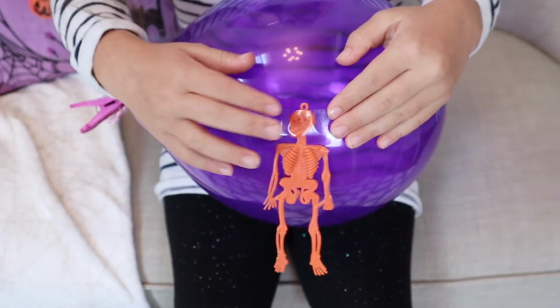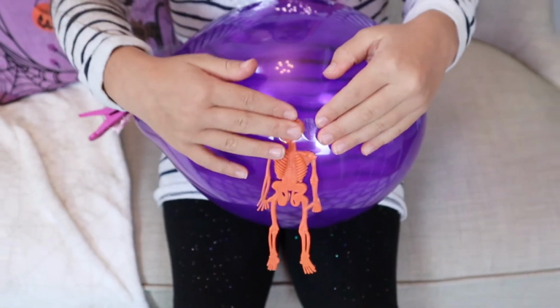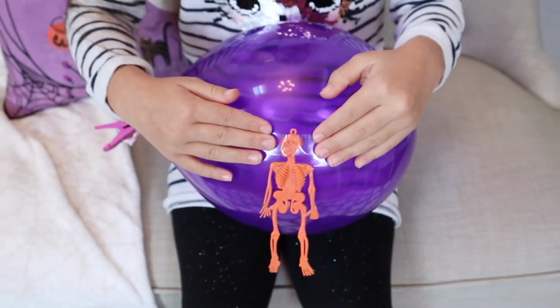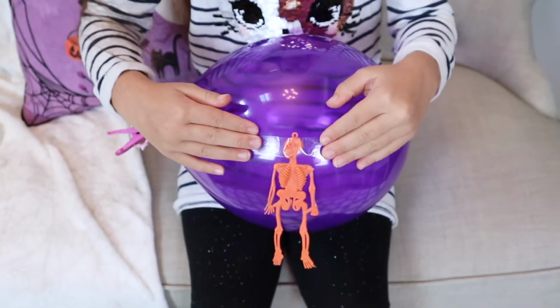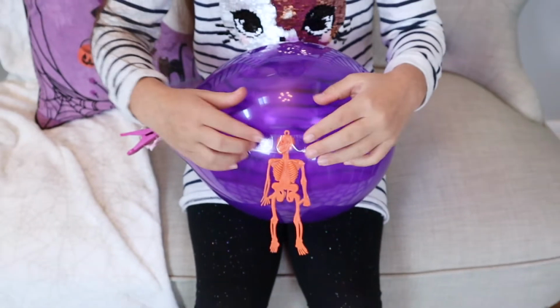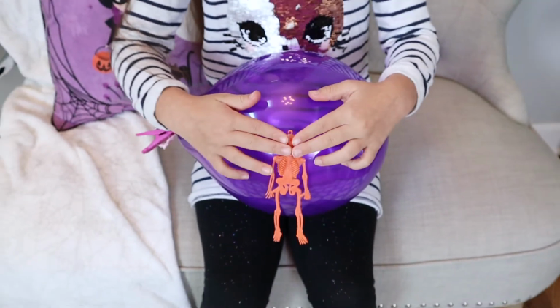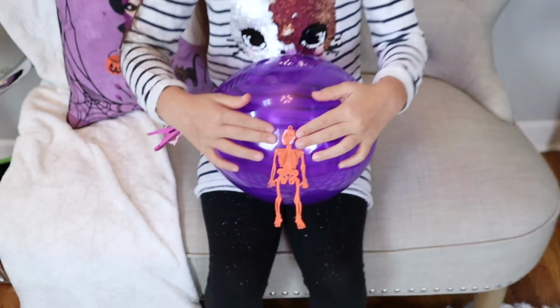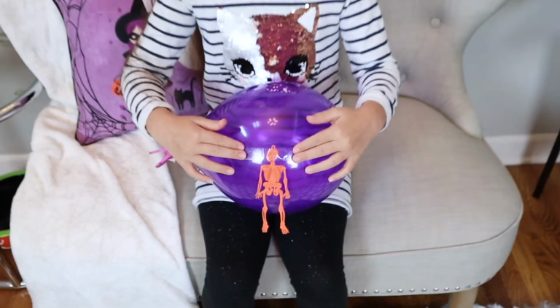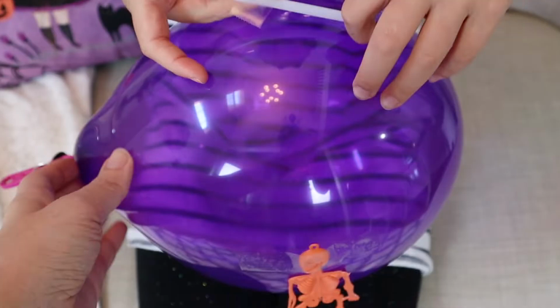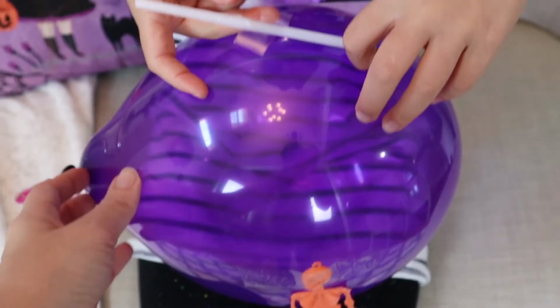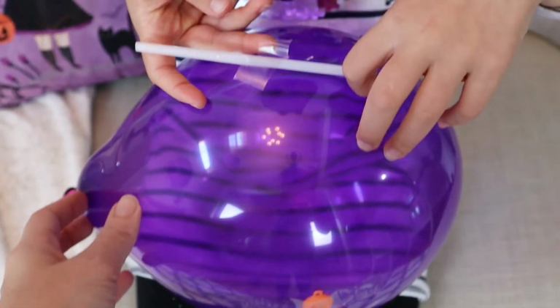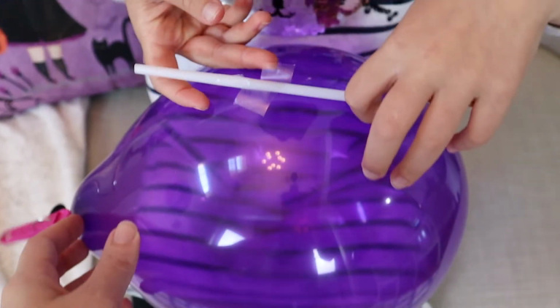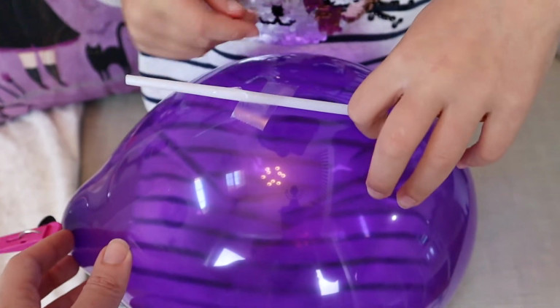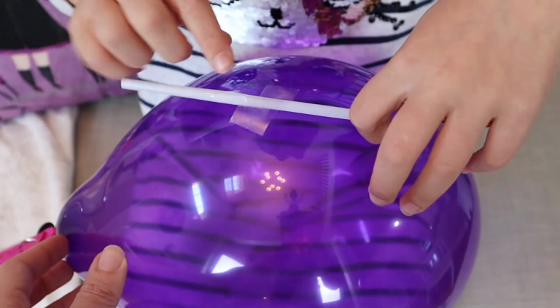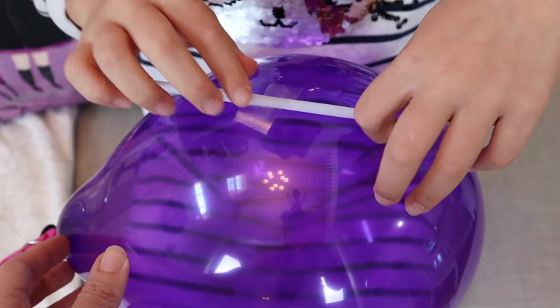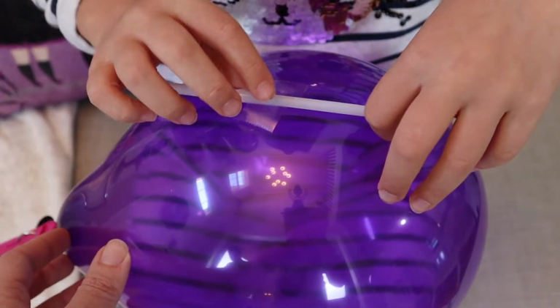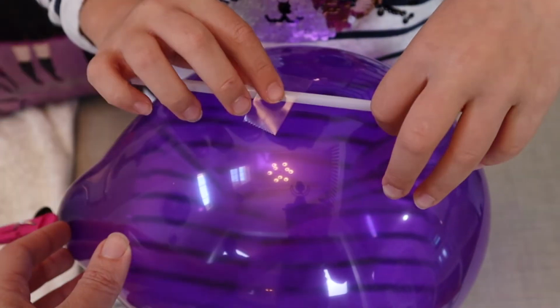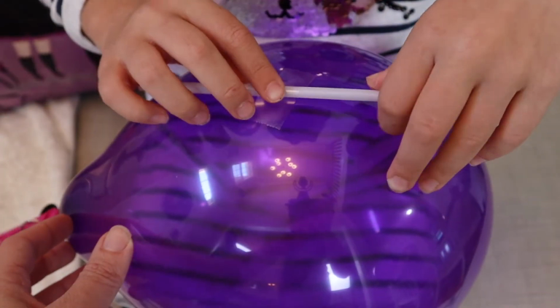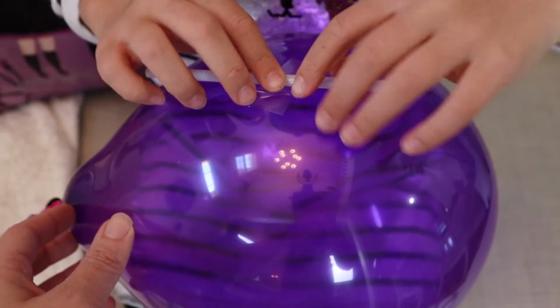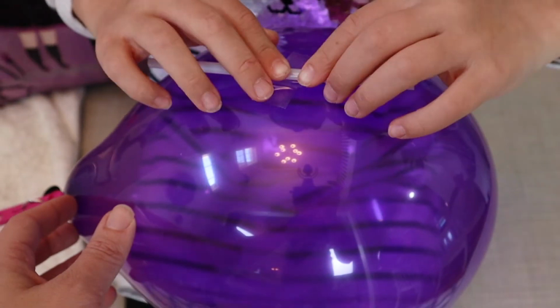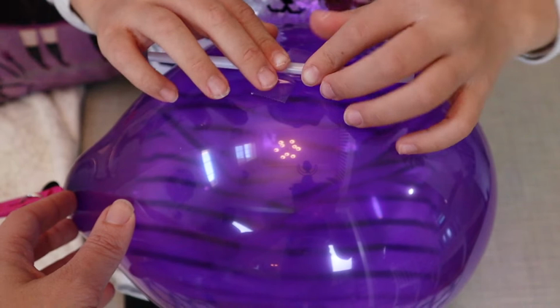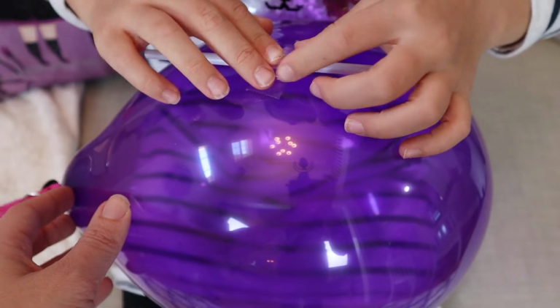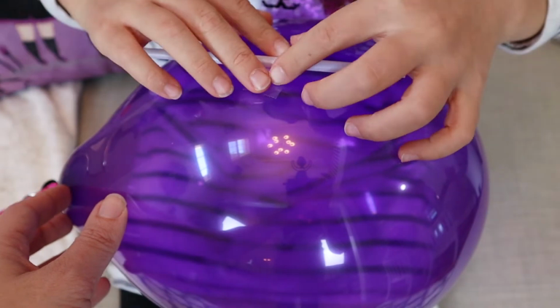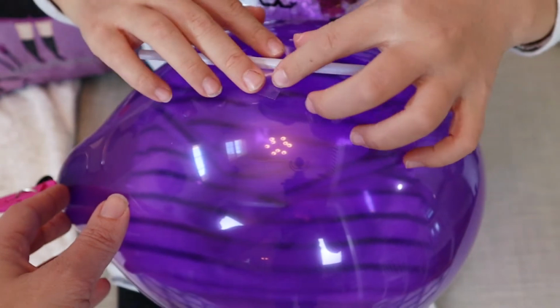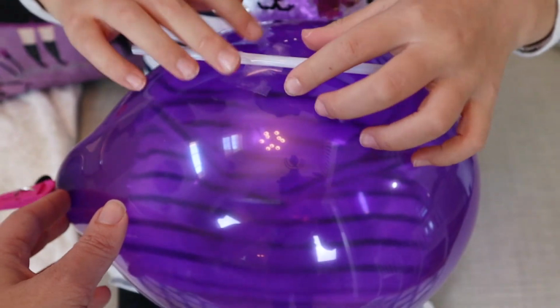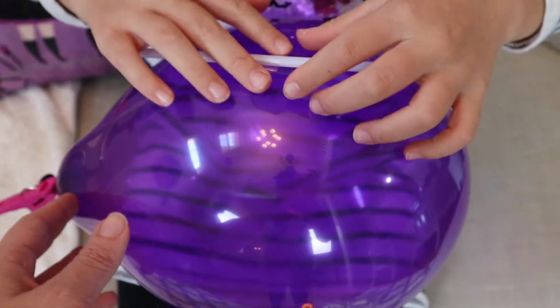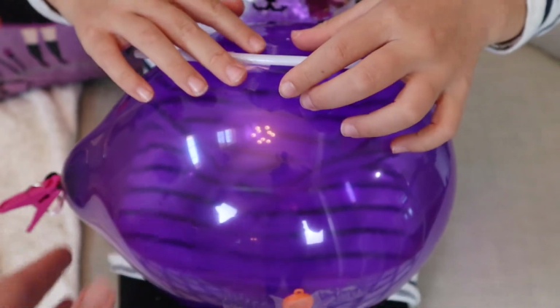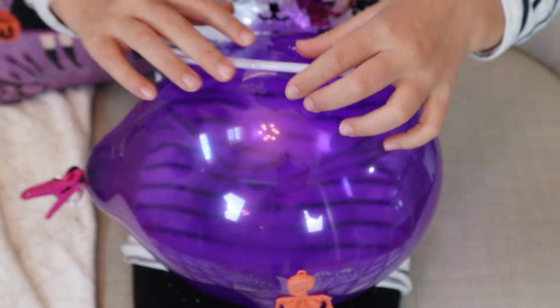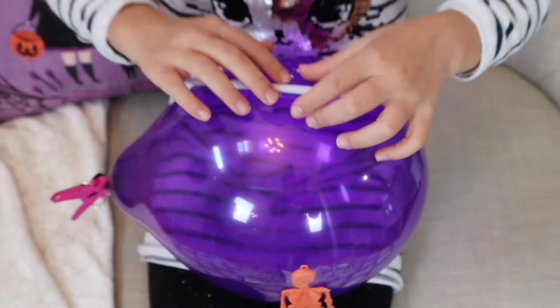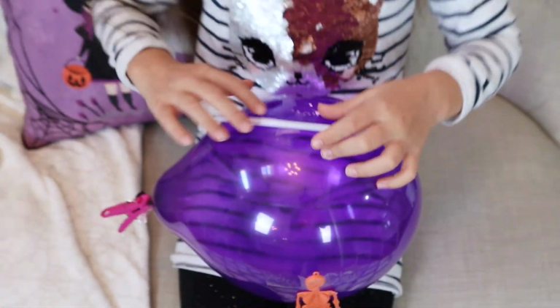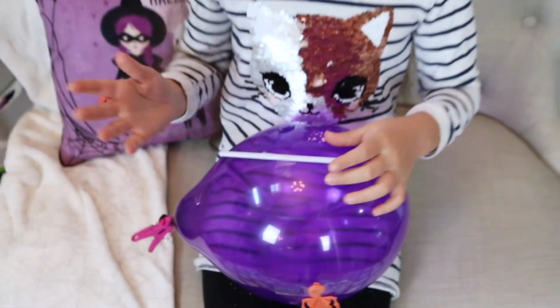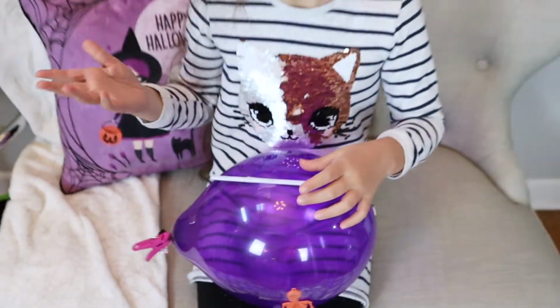So you'll tape that on and then you'll want to tape your straw across the top. Now make sure you tape these going the right direction. At first we put the straw up on top, but you want to make sure it's long ways.